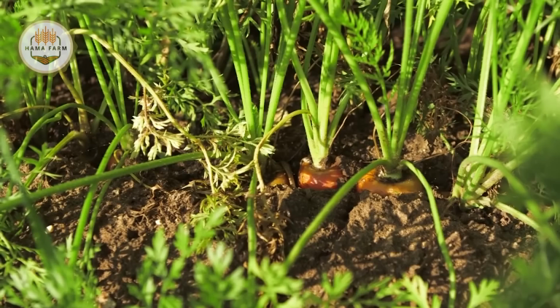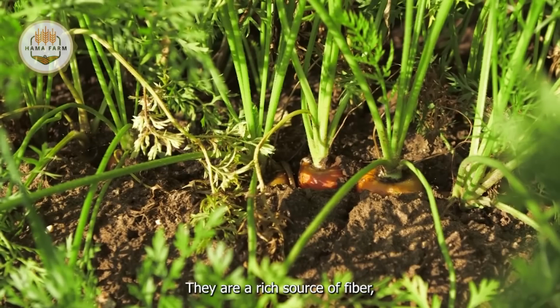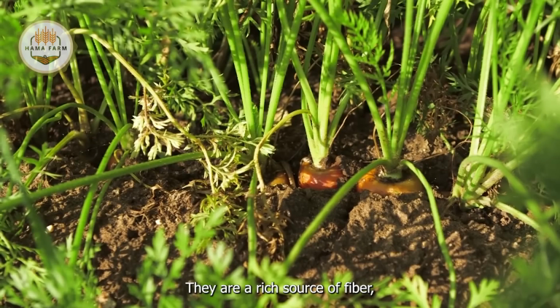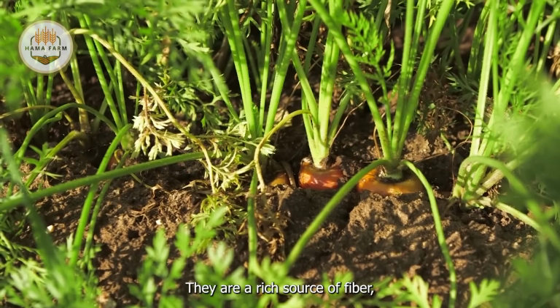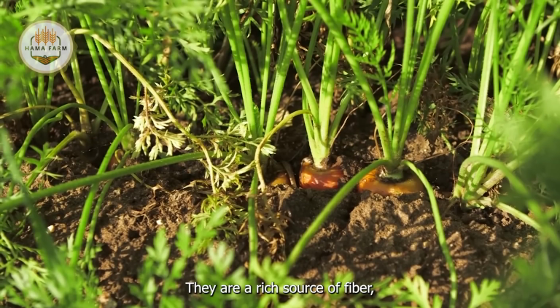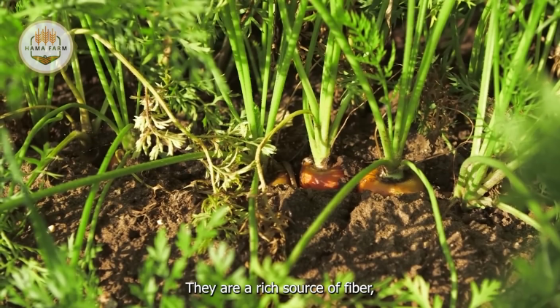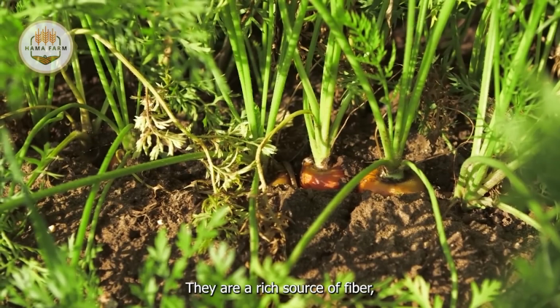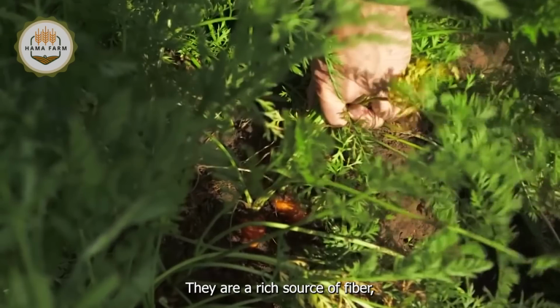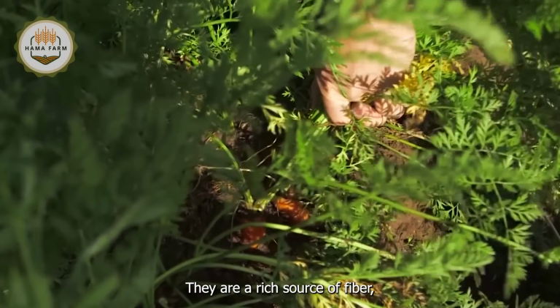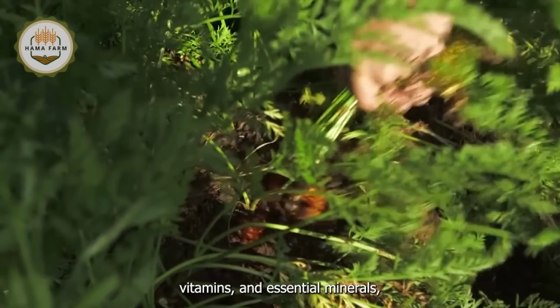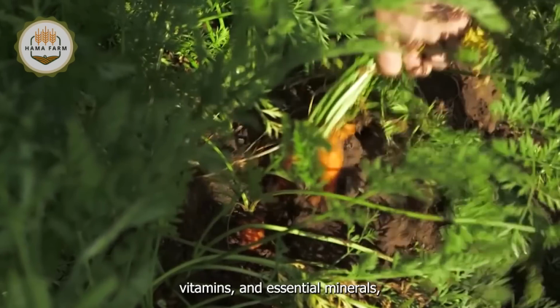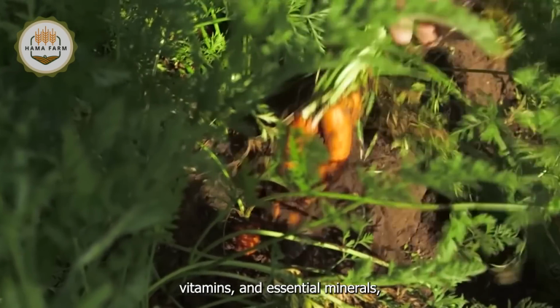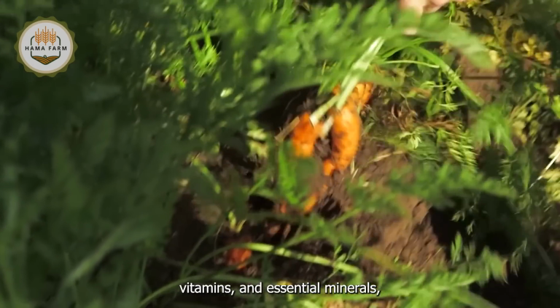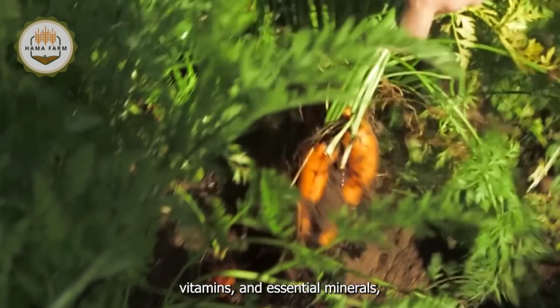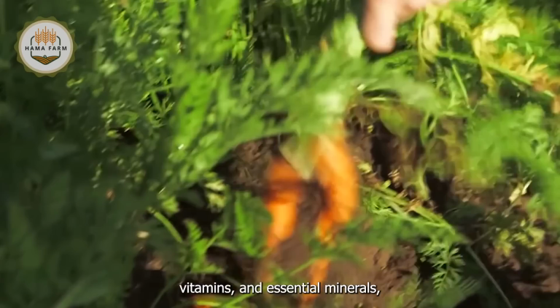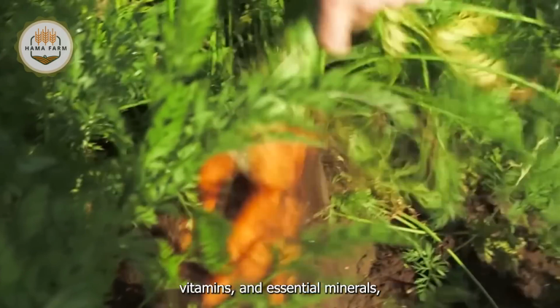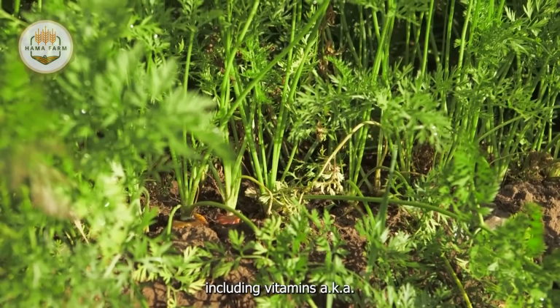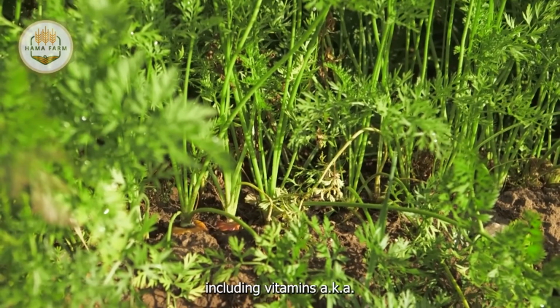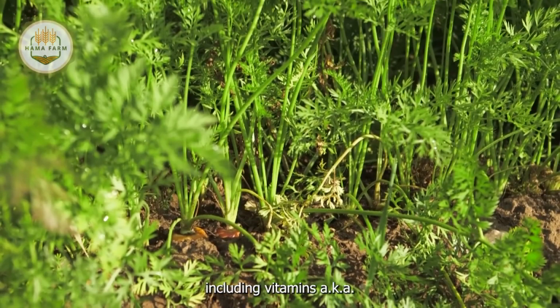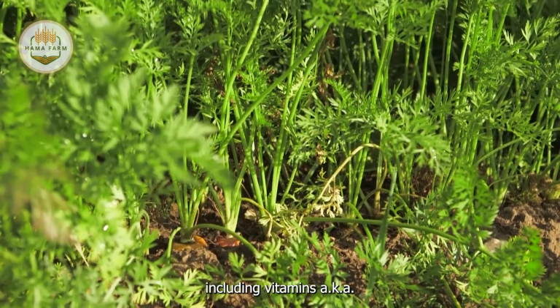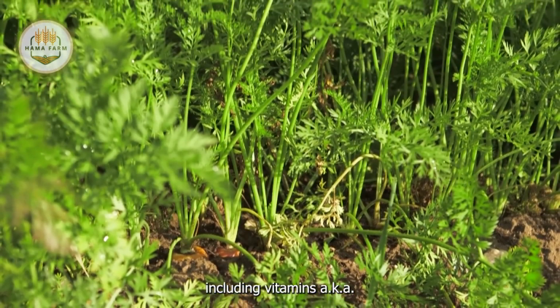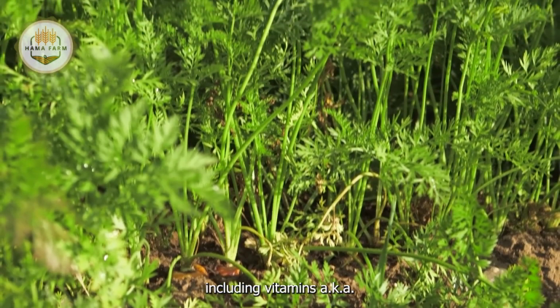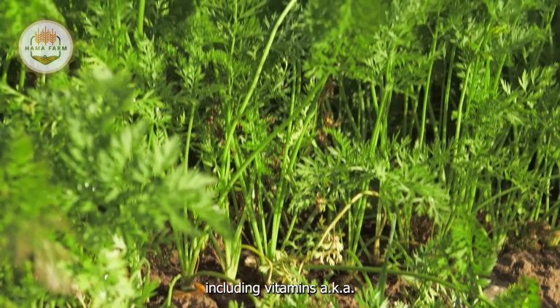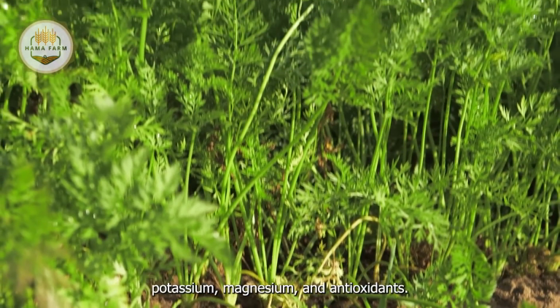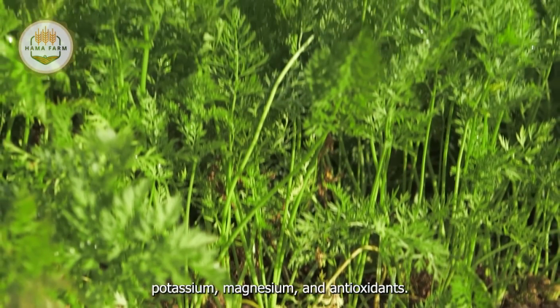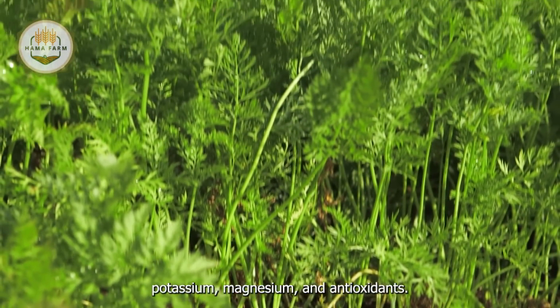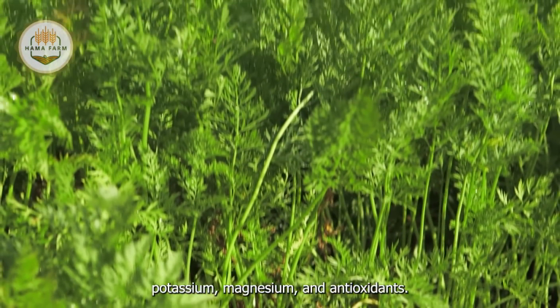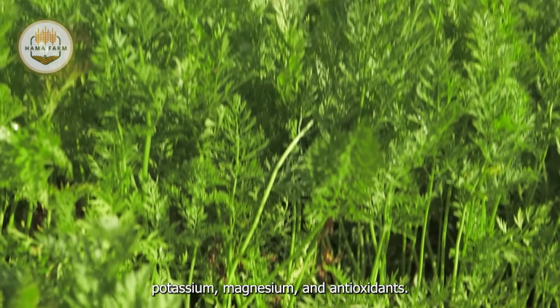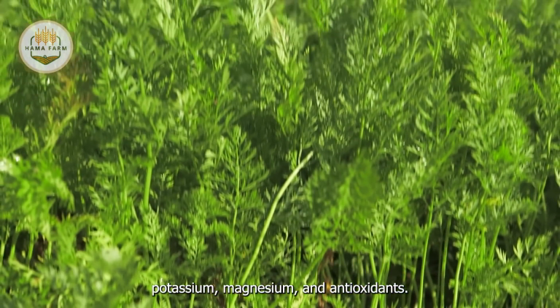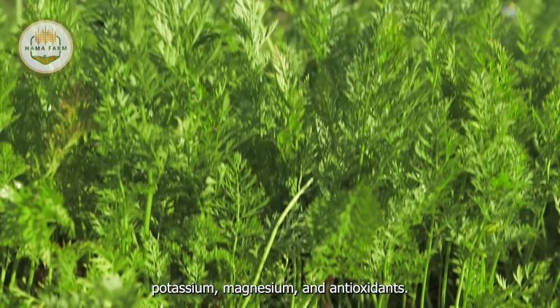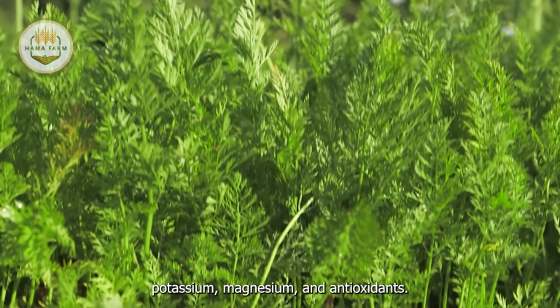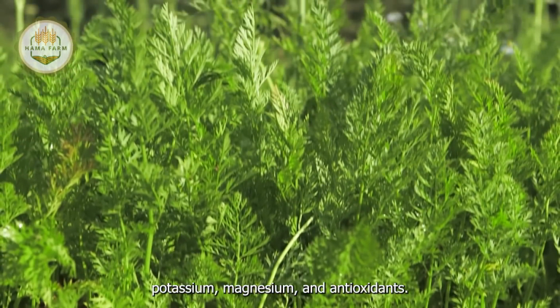They are a rich source of fiber, vitamins, and essential minerals including vitamins A, C, K, potassium, magnesium, and antioxidants.